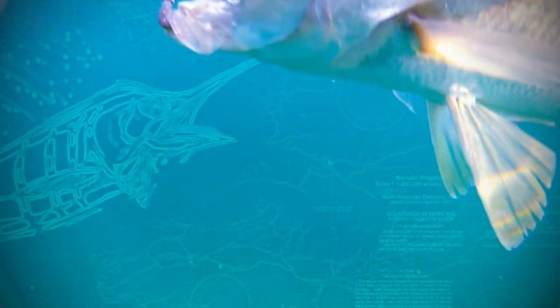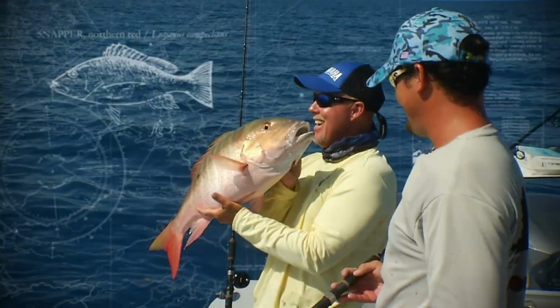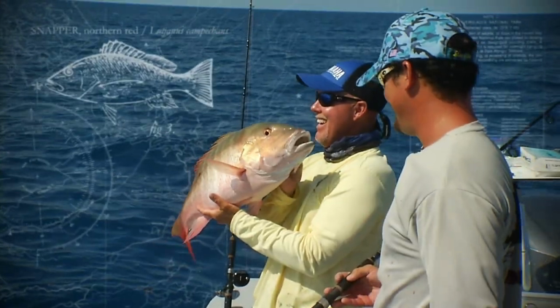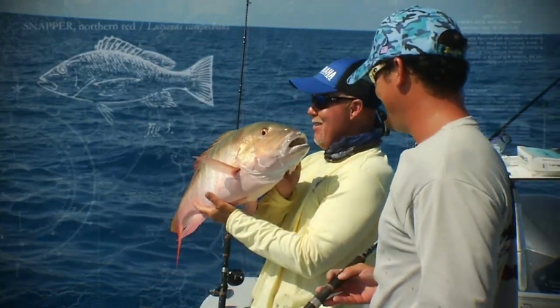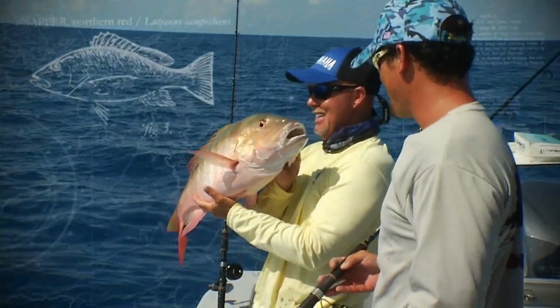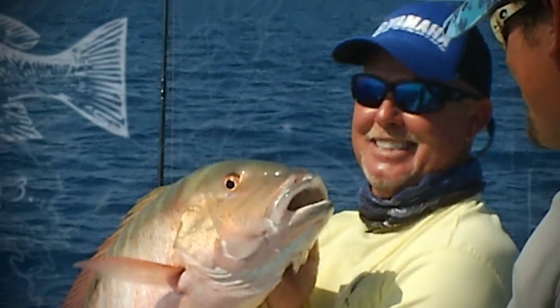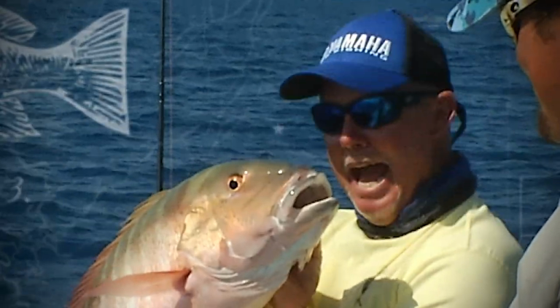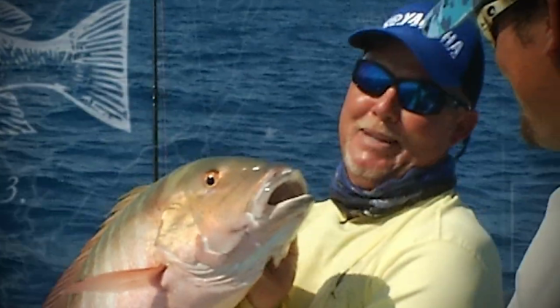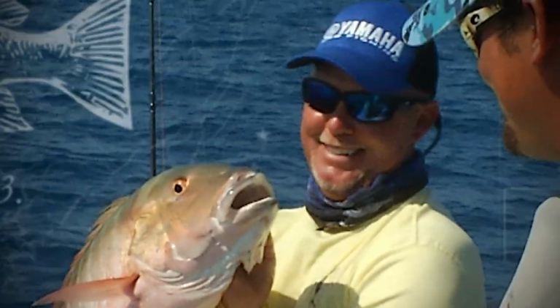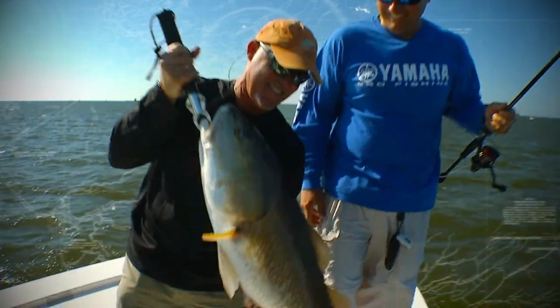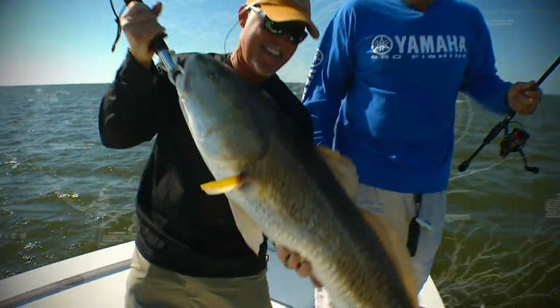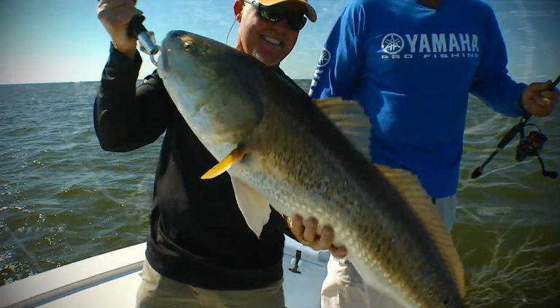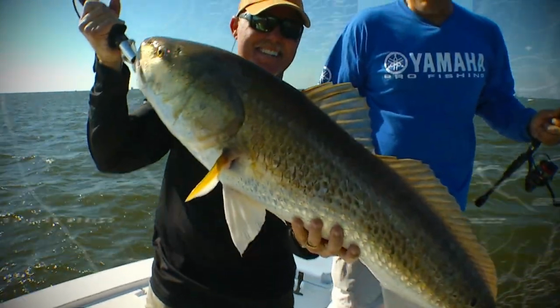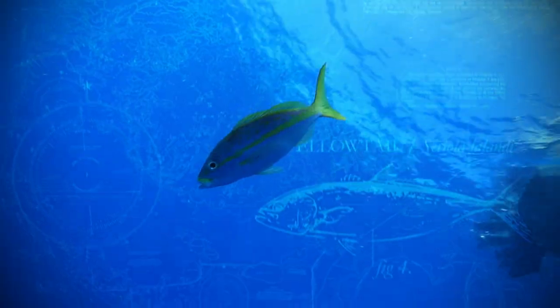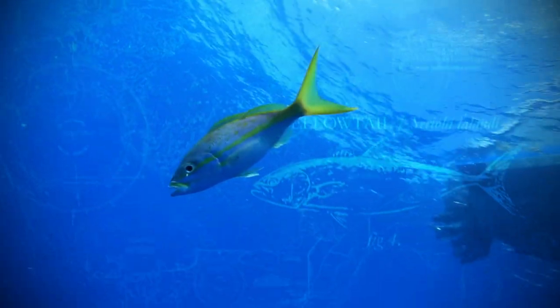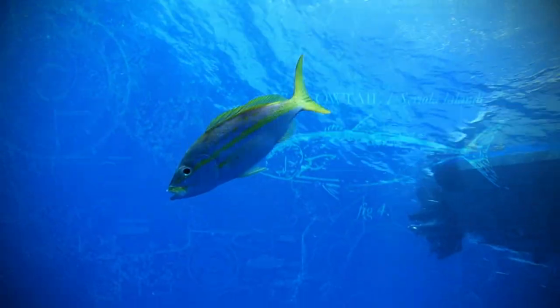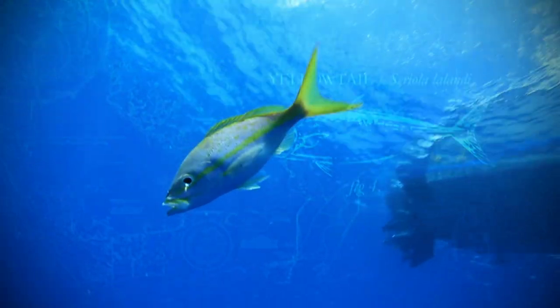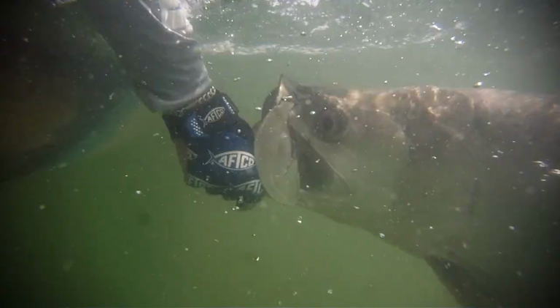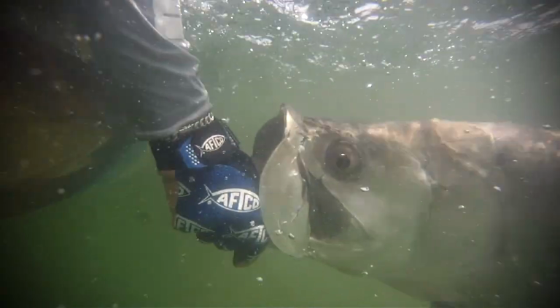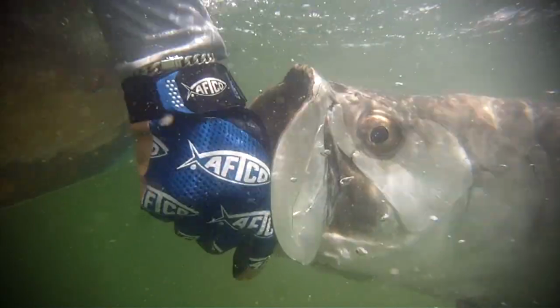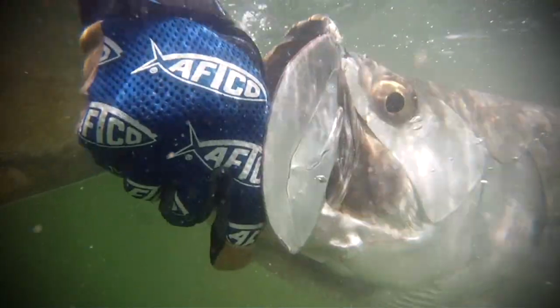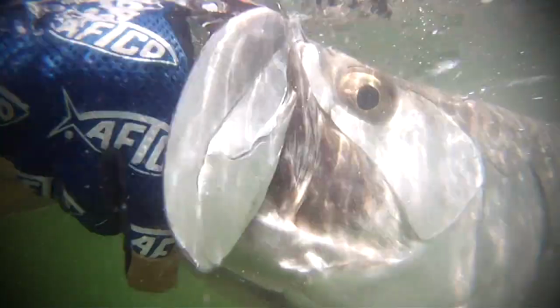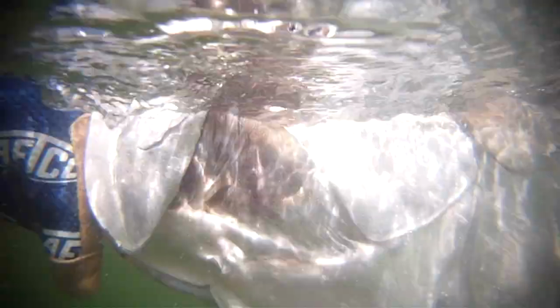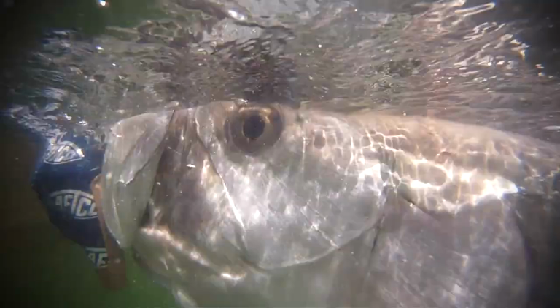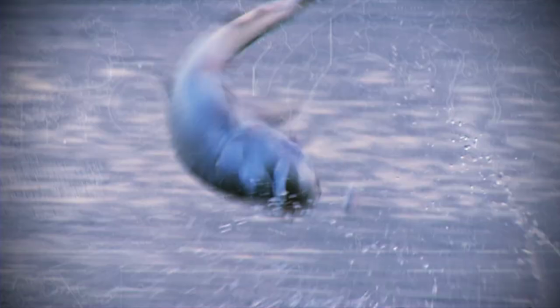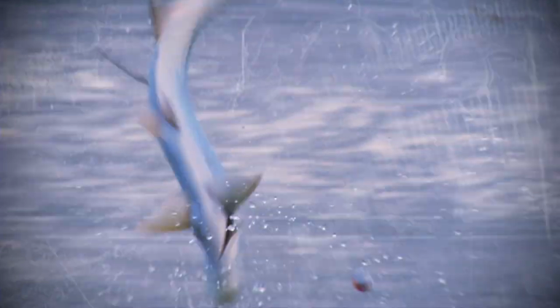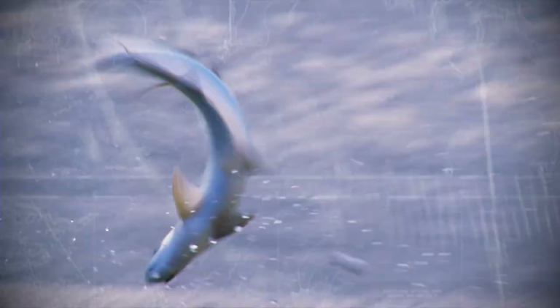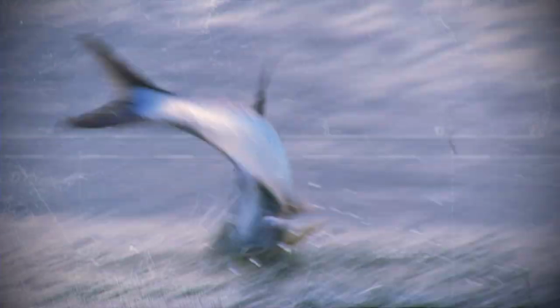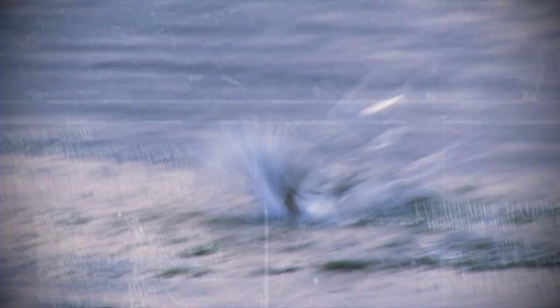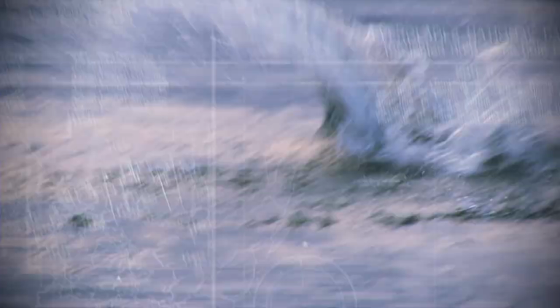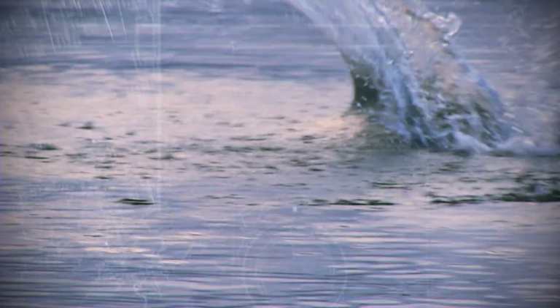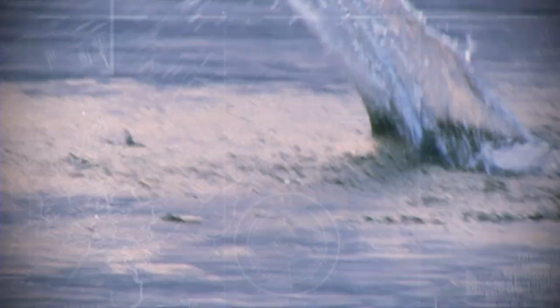Bringing home the snapper. Look at that.